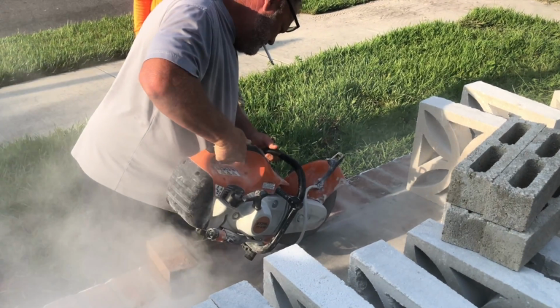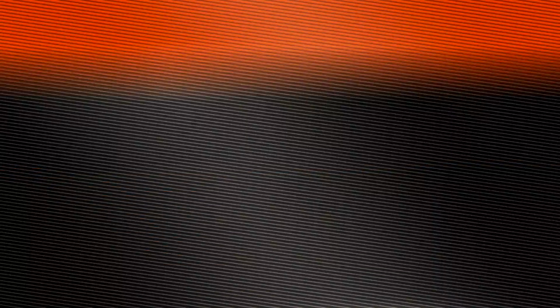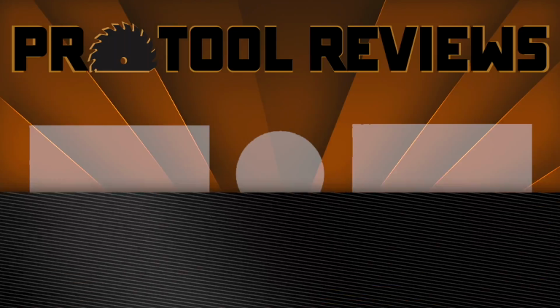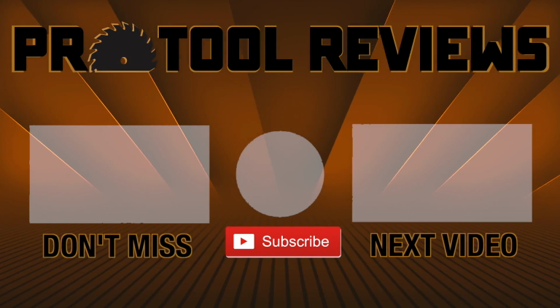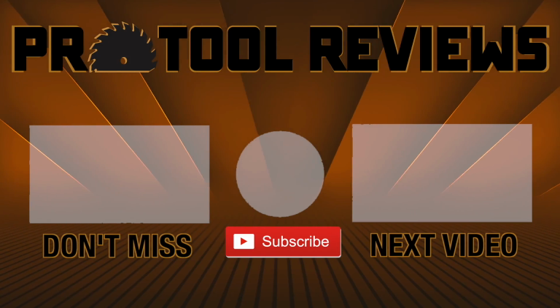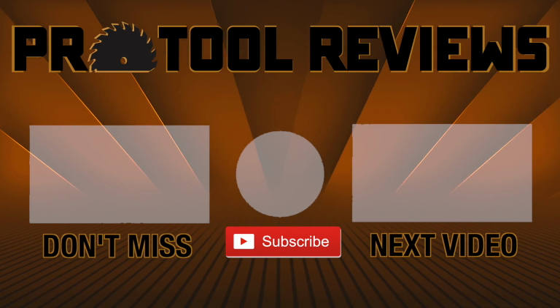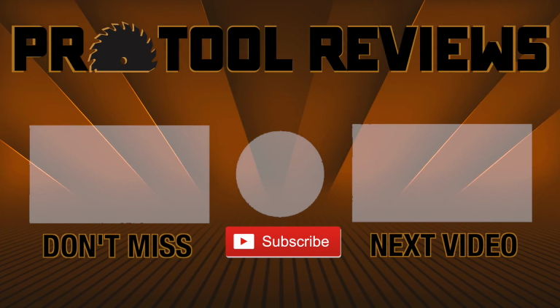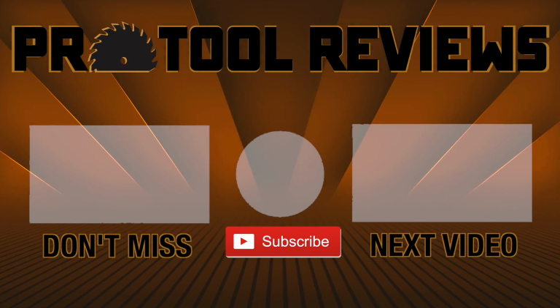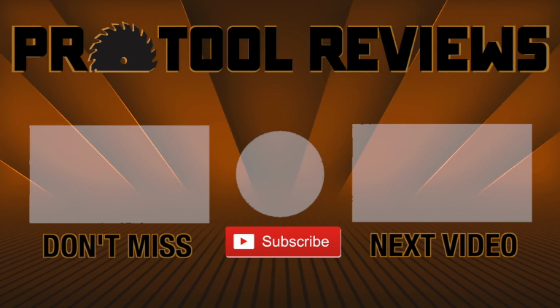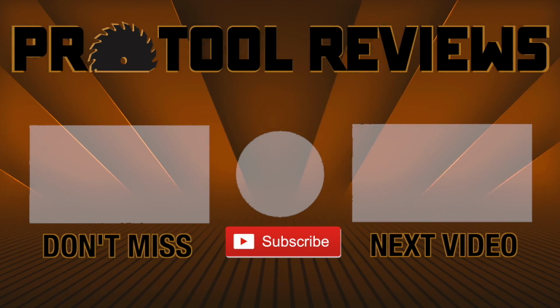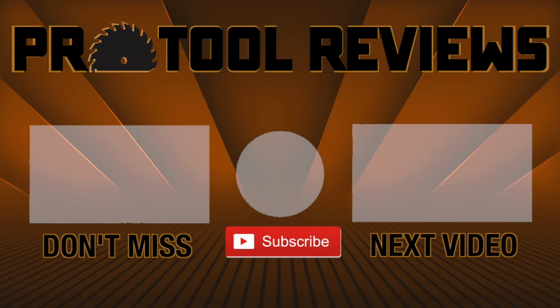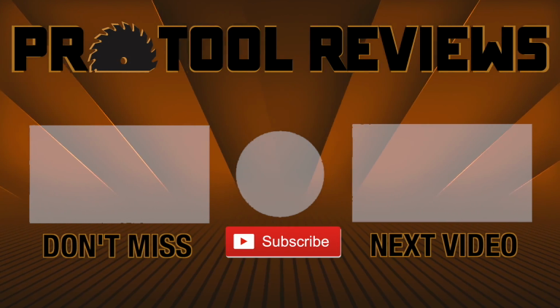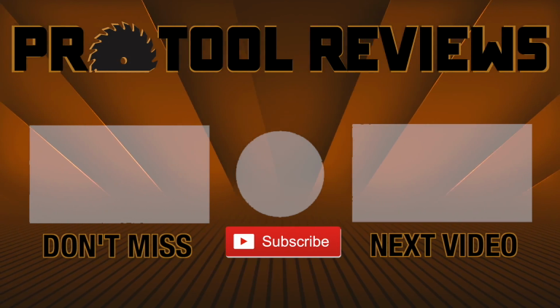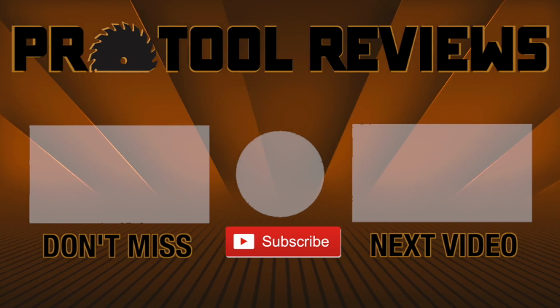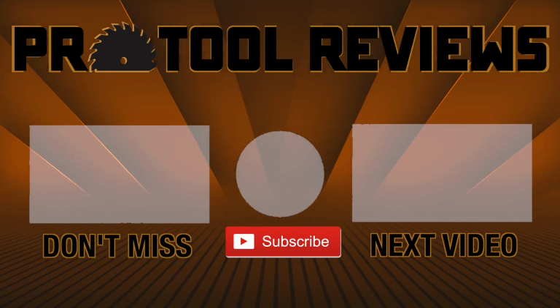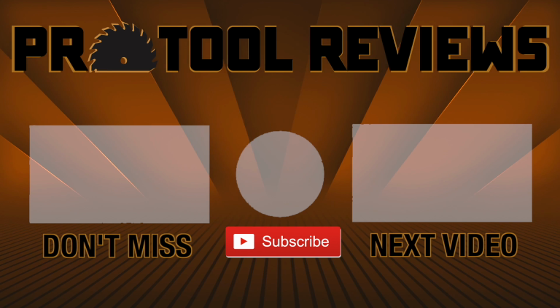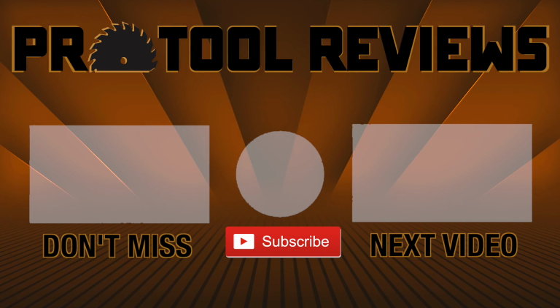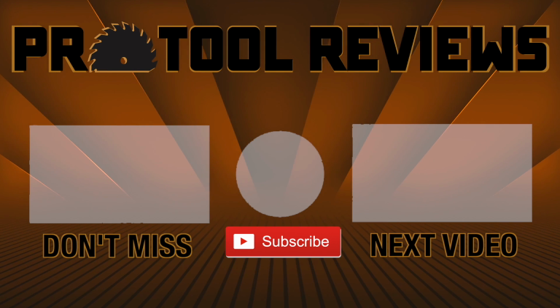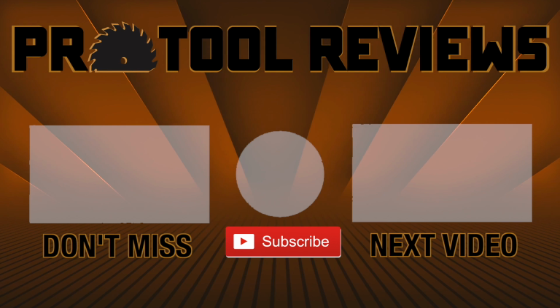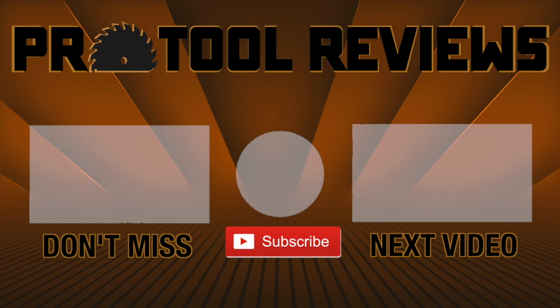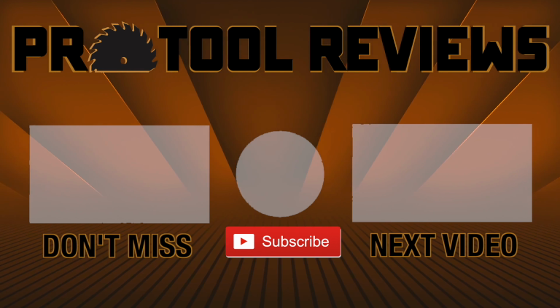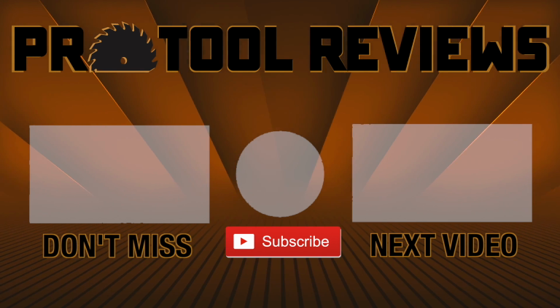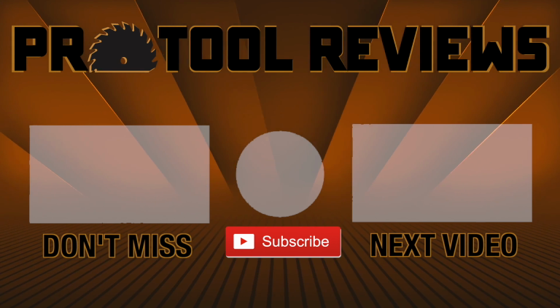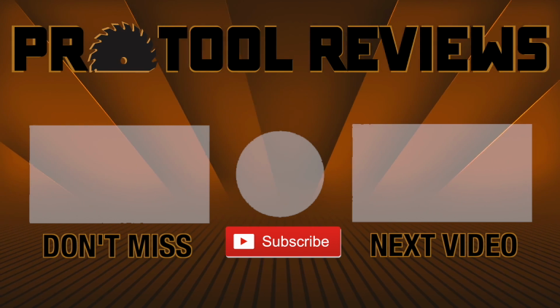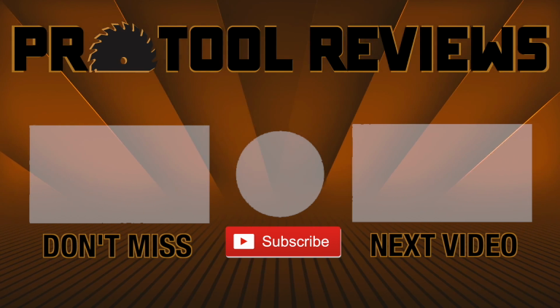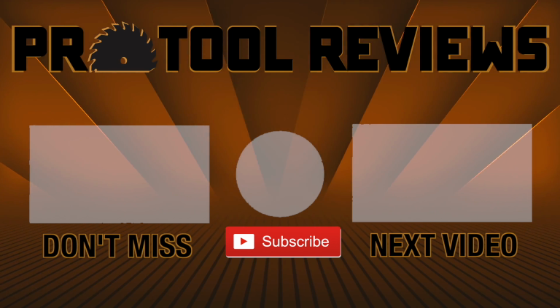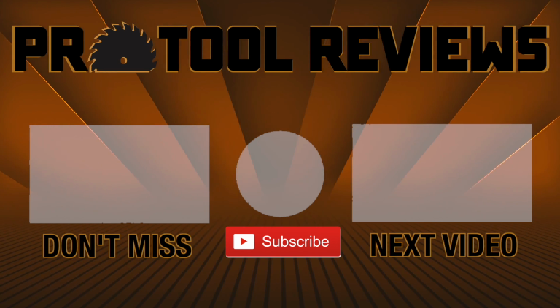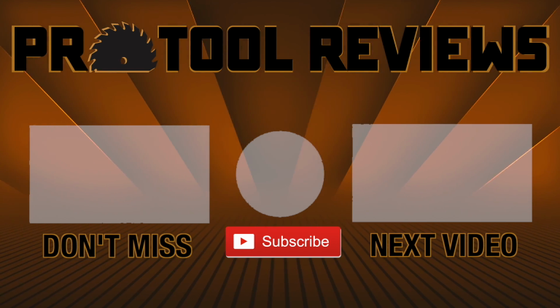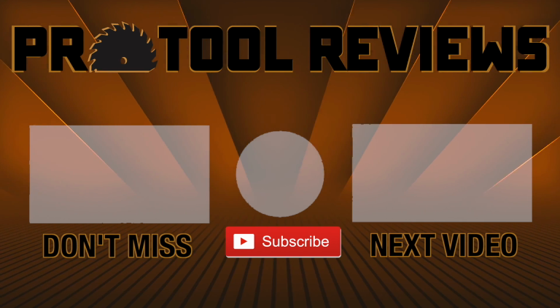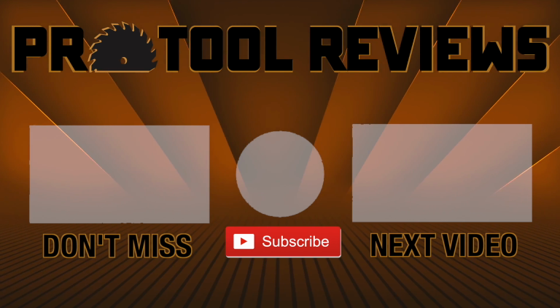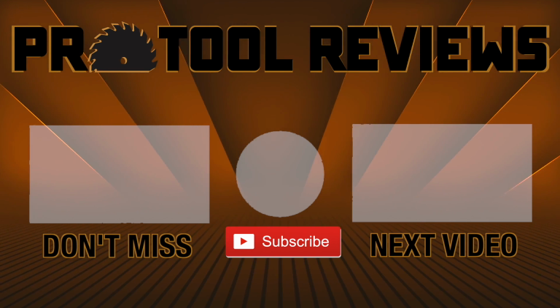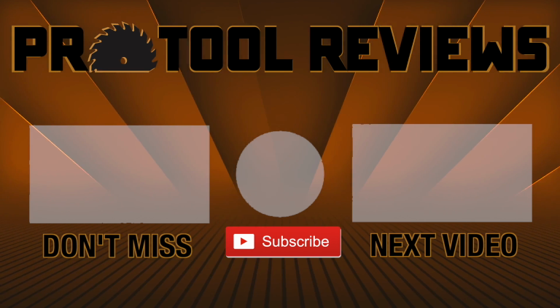Help us out by subscribing to the channel below and tap that bell to get notified when we post new tool reviews and shootouts. And as always, thanks for watching.